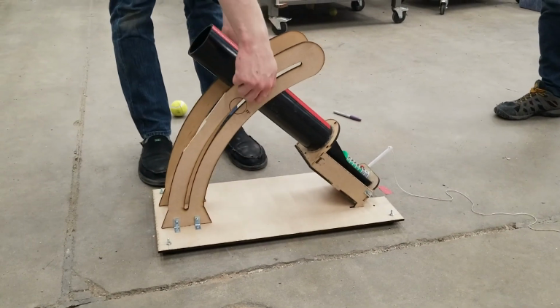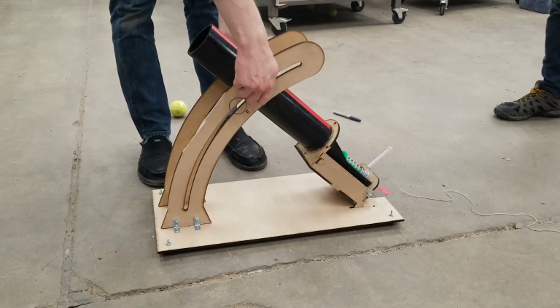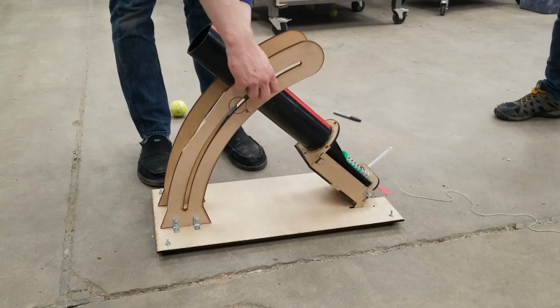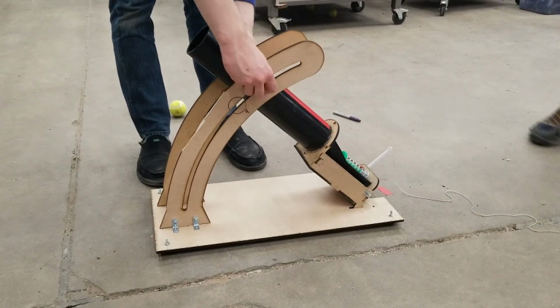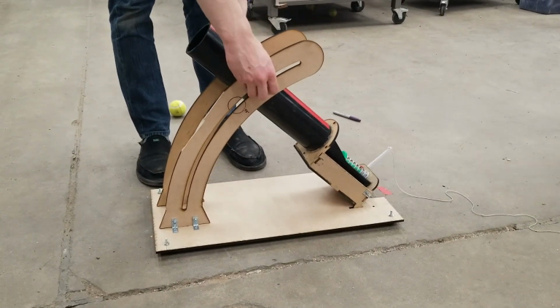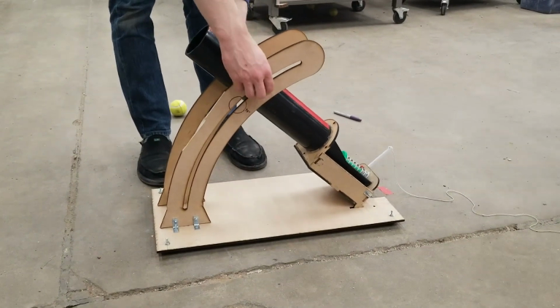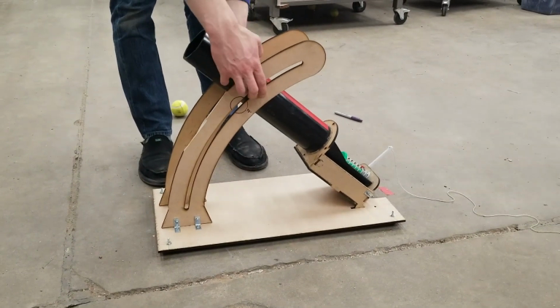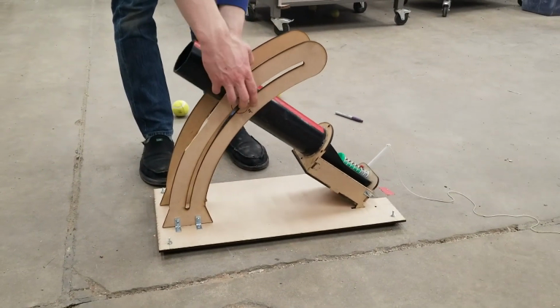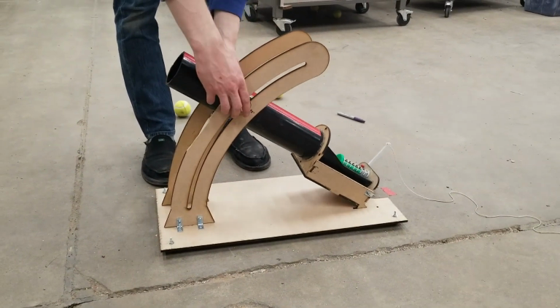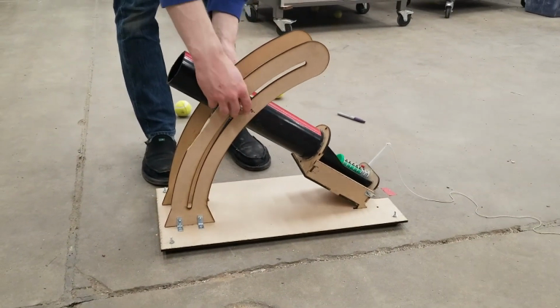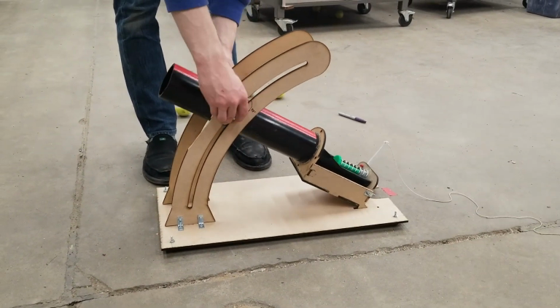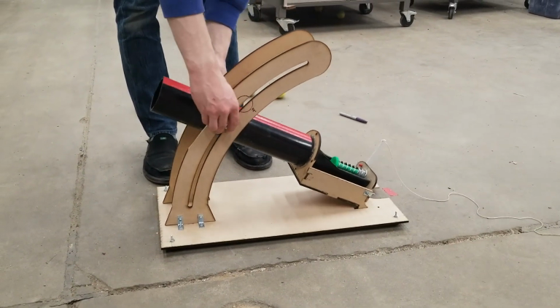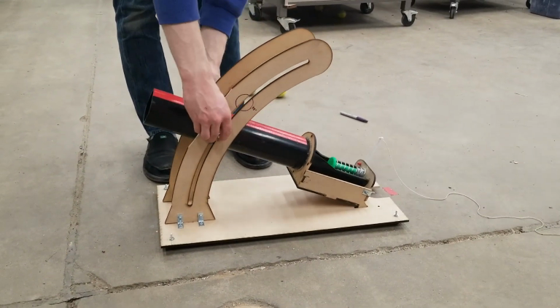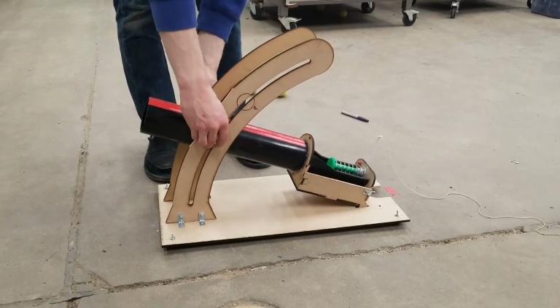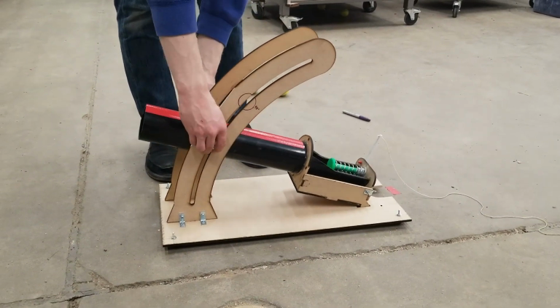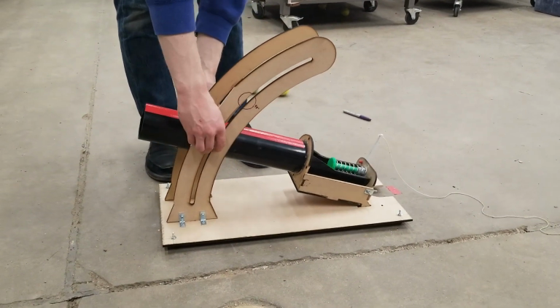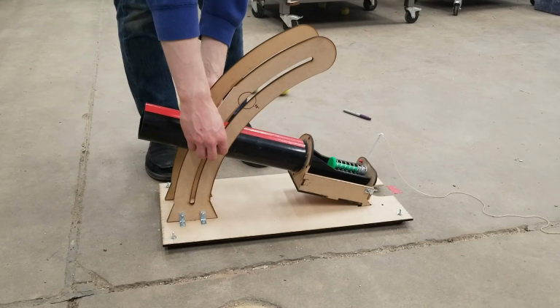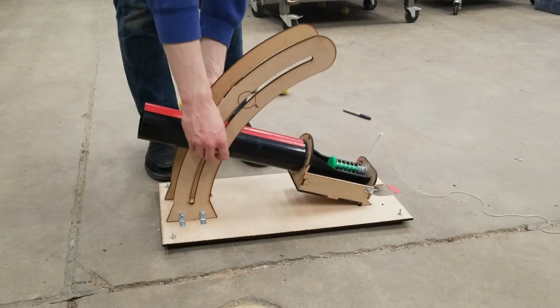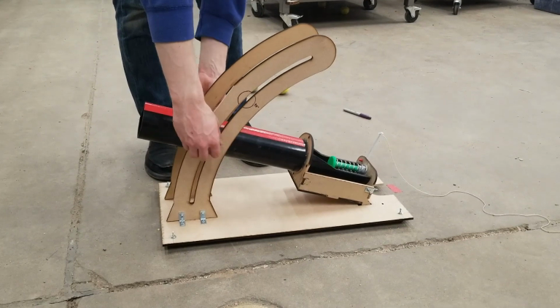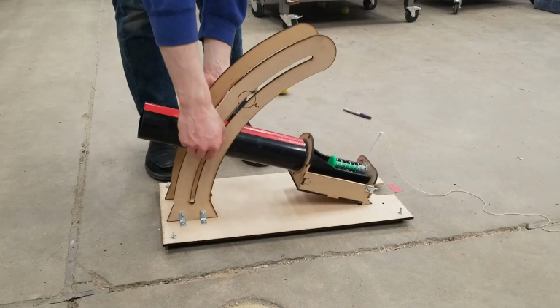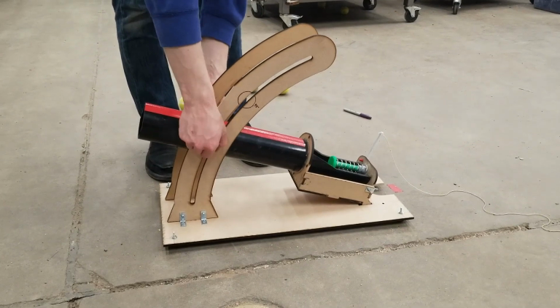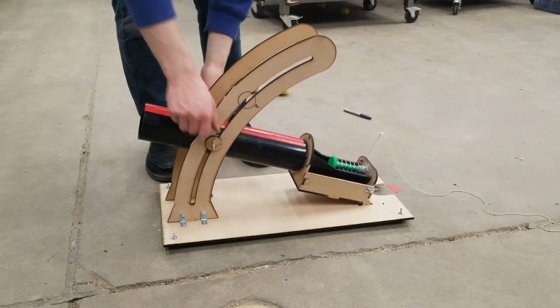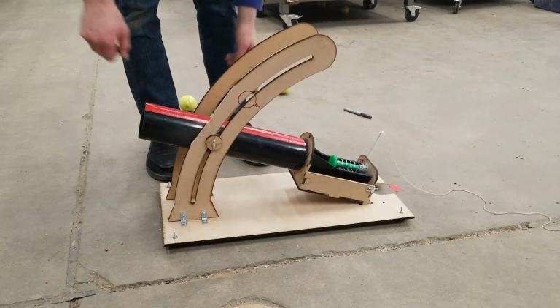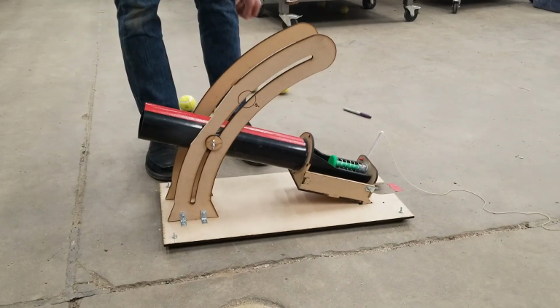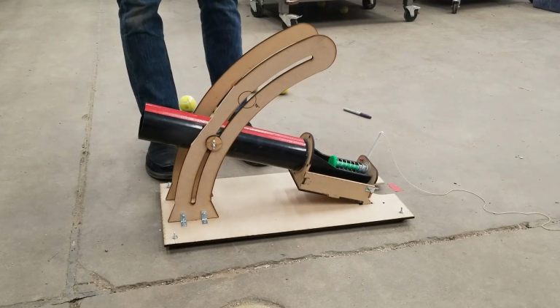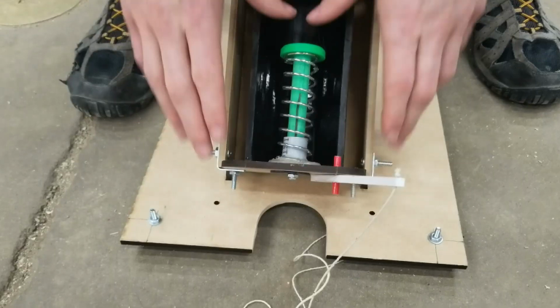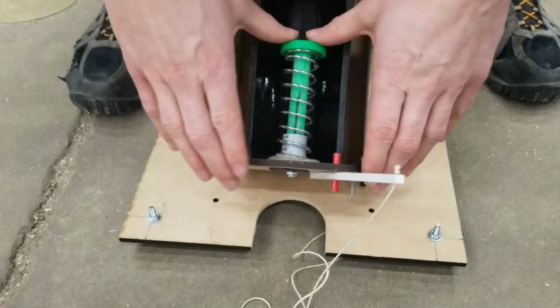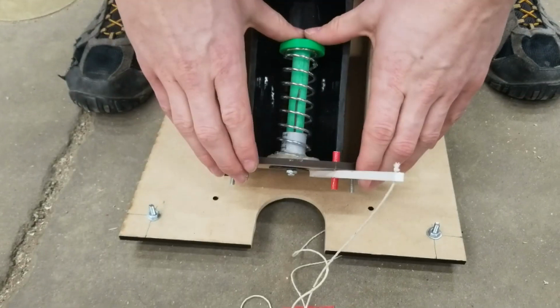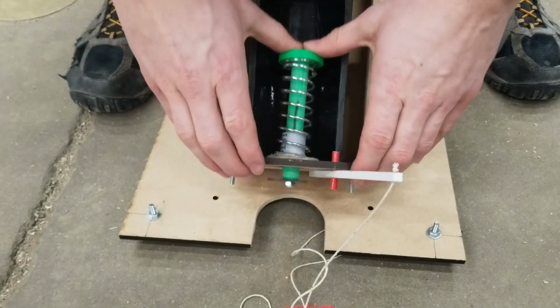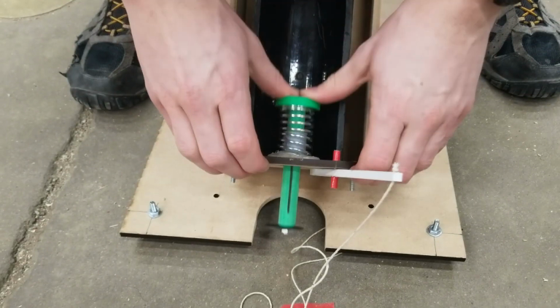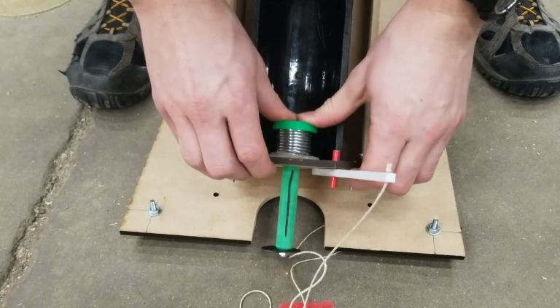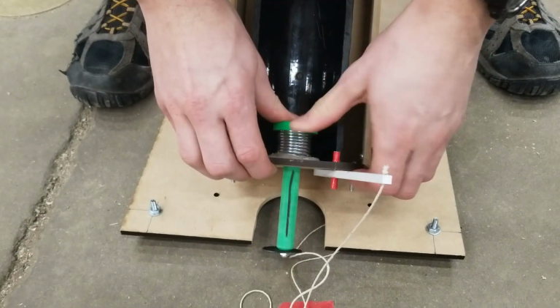Our device features a fully adjustable firing angle to allow for variable ranges, and a compression spring to store the energy to launch the ball.